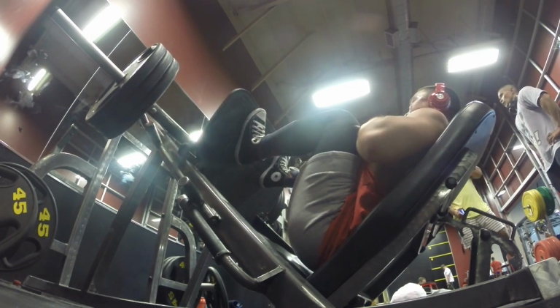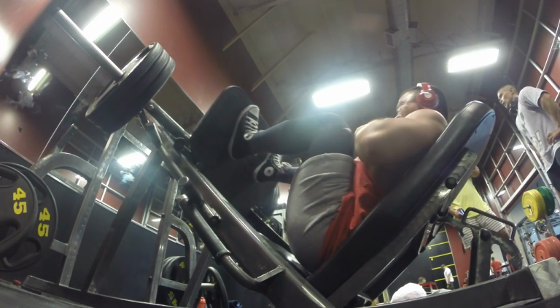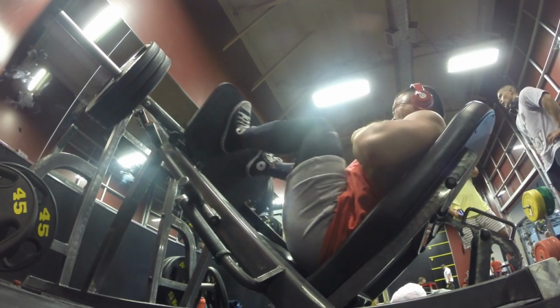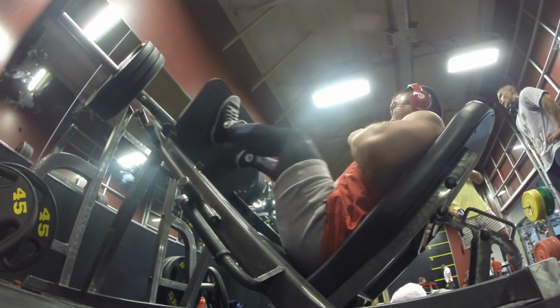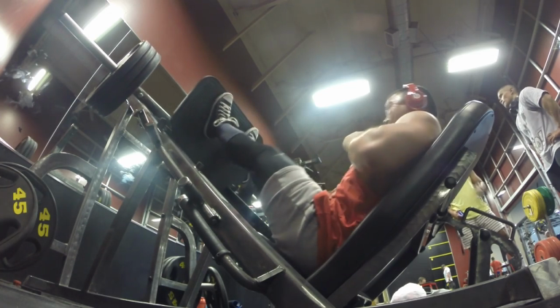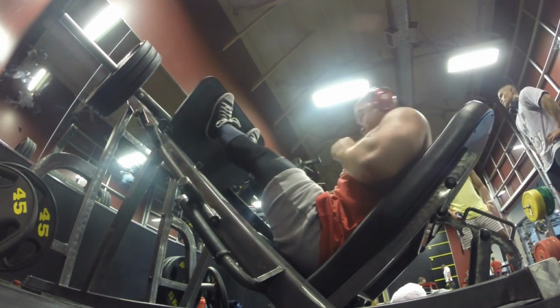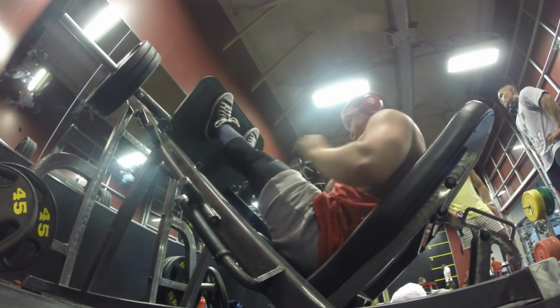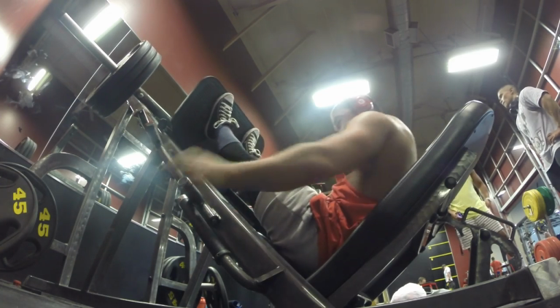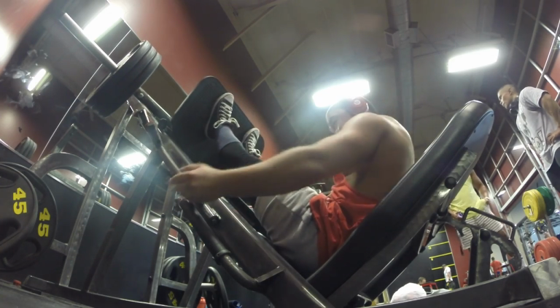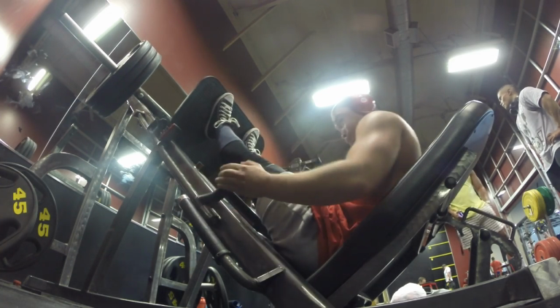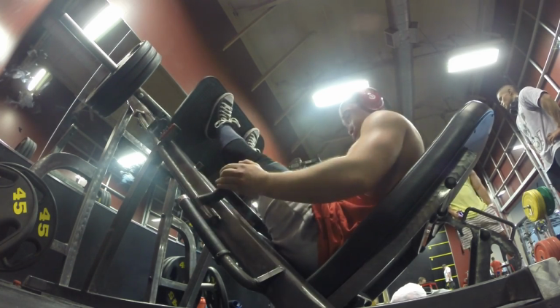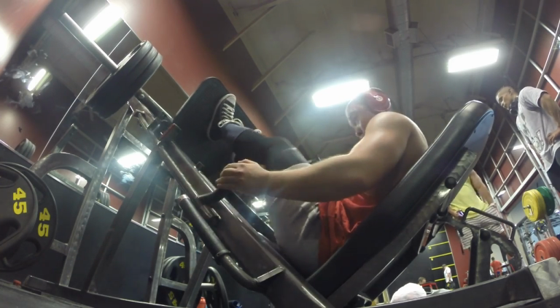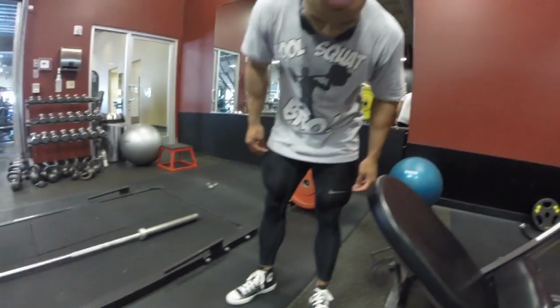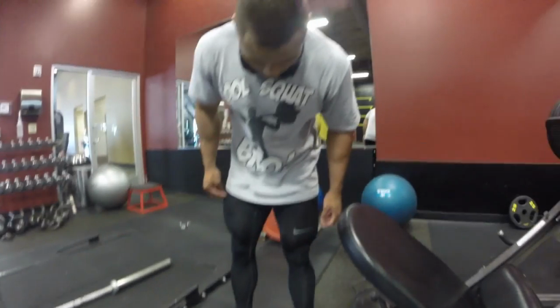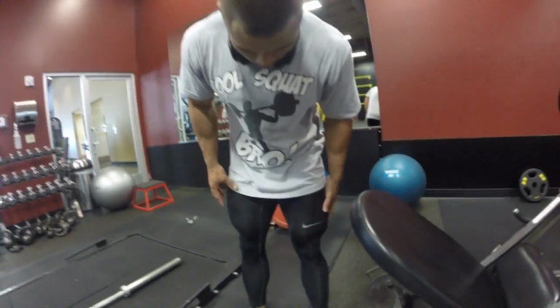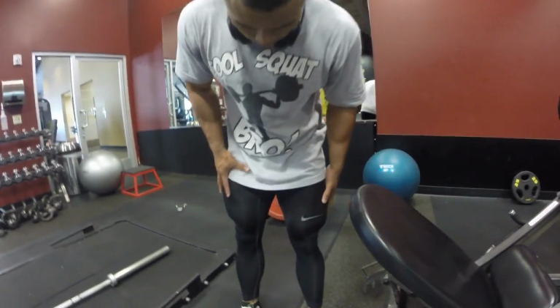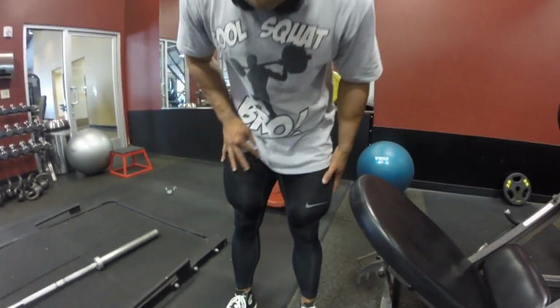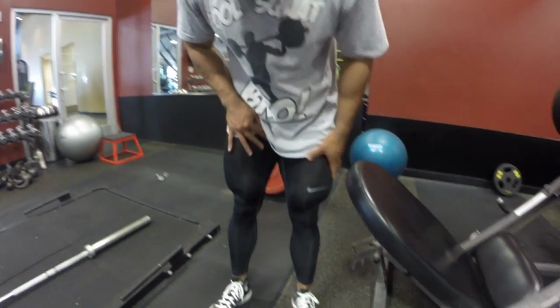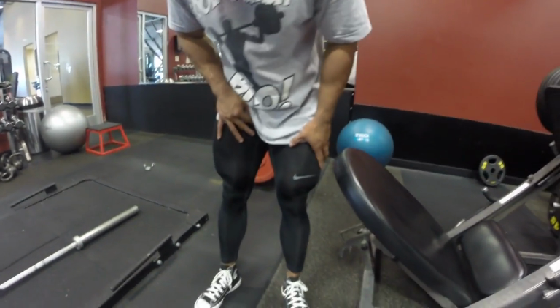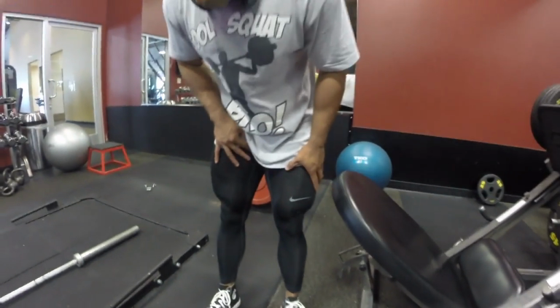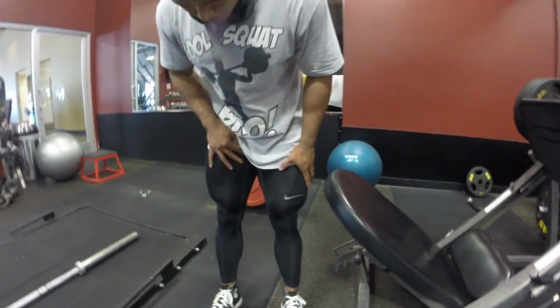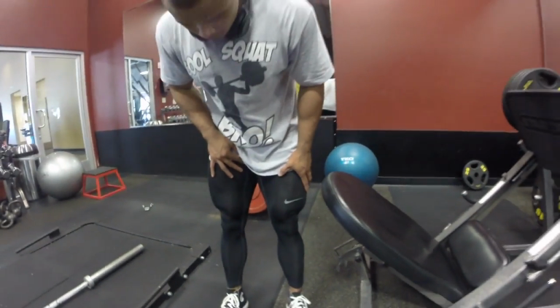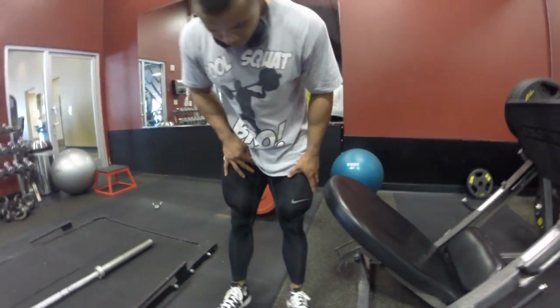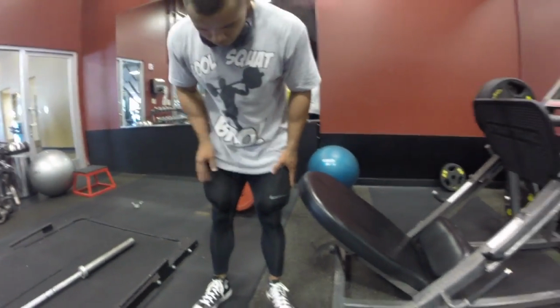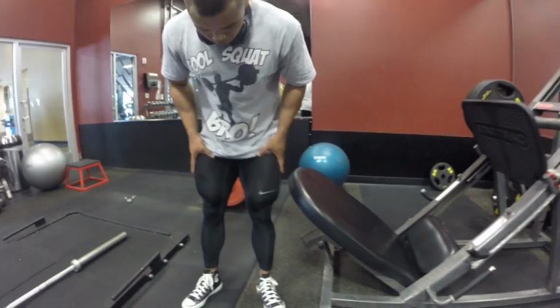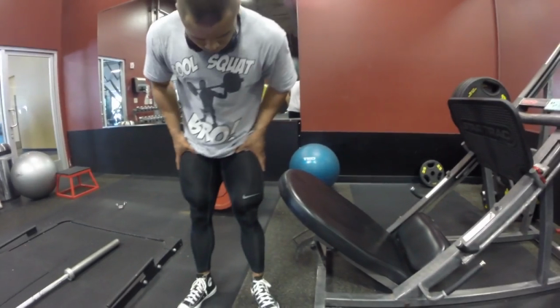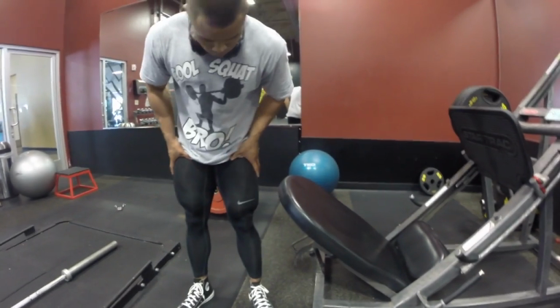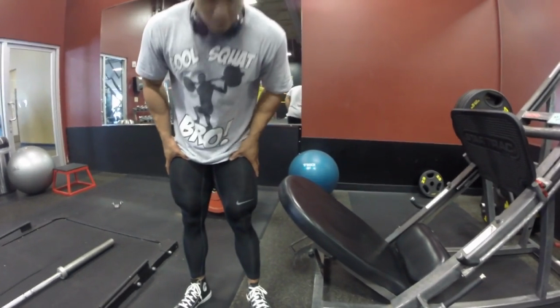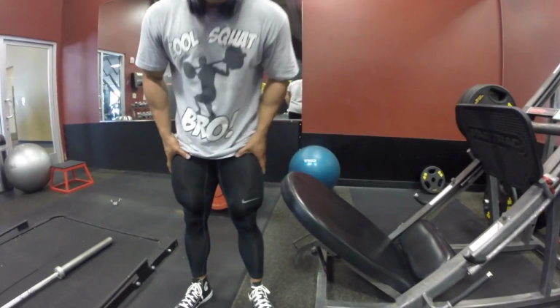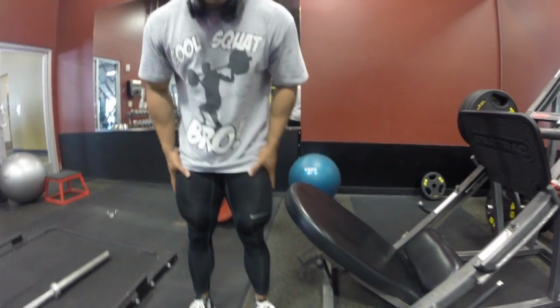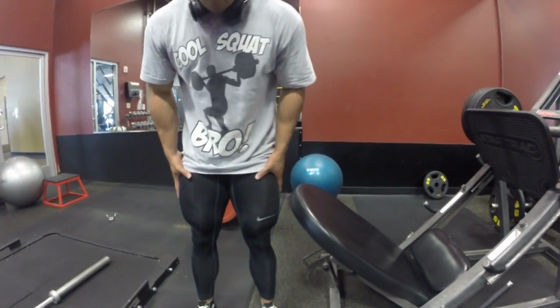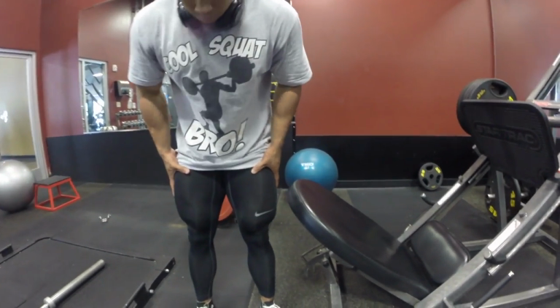I don't agree with that anymore. I believe in progressive overload and progression. If you're training like that all the time it will hinder your progress in making gains and increasing strength.